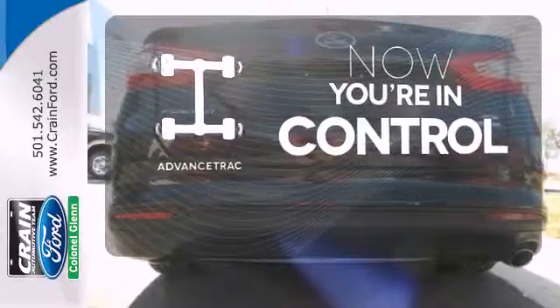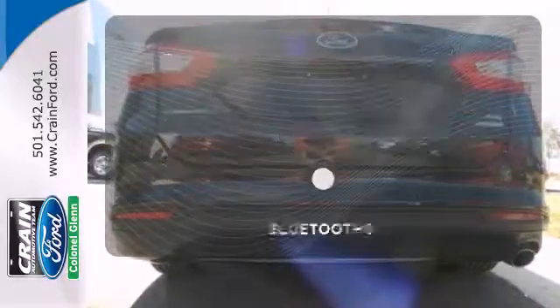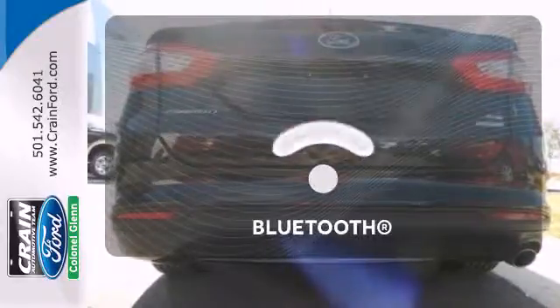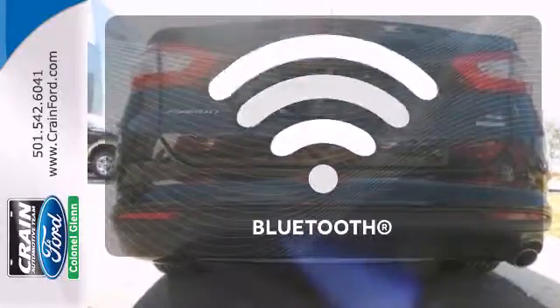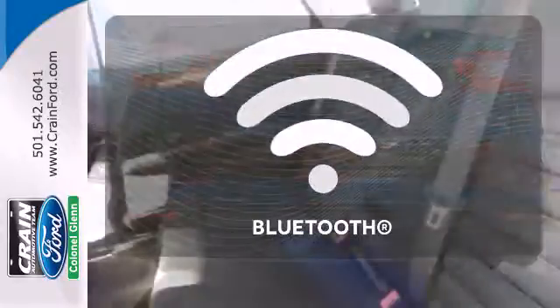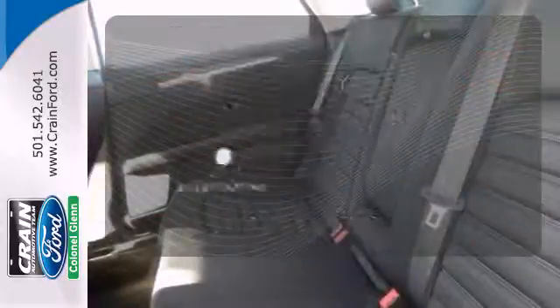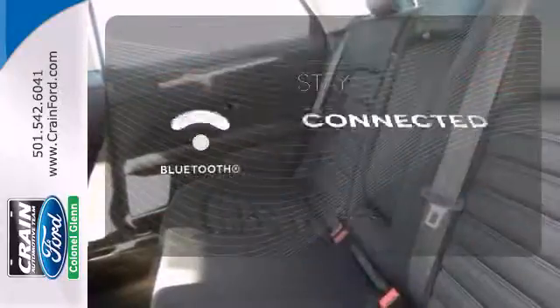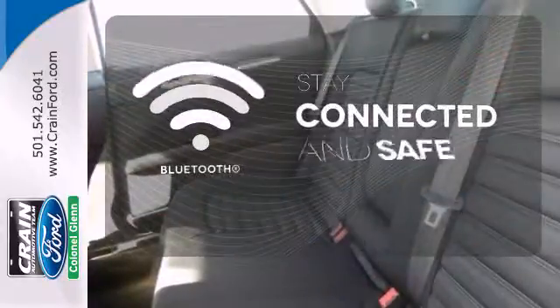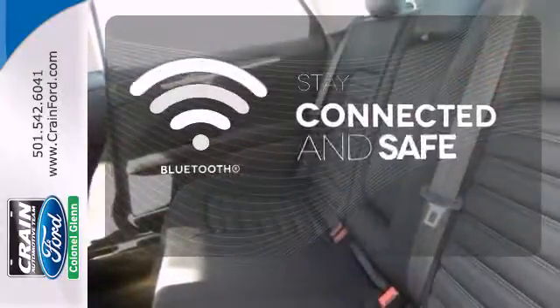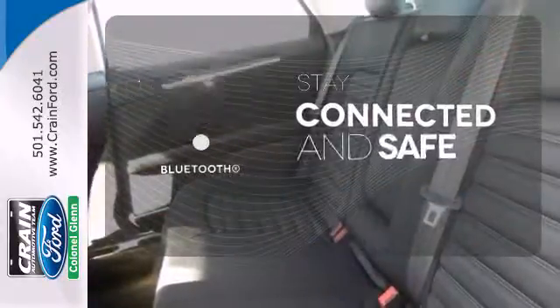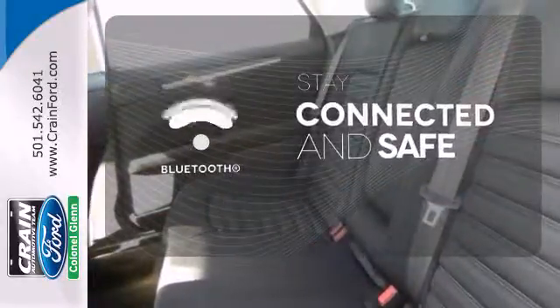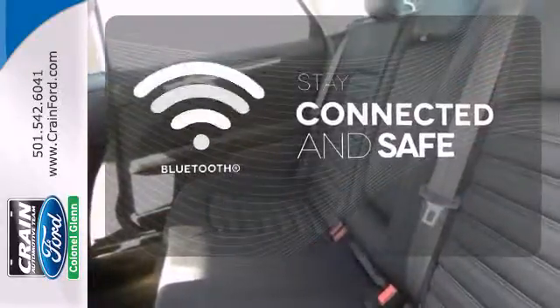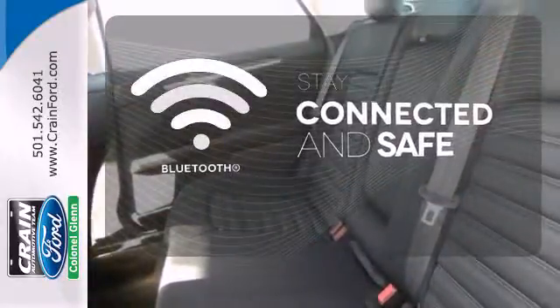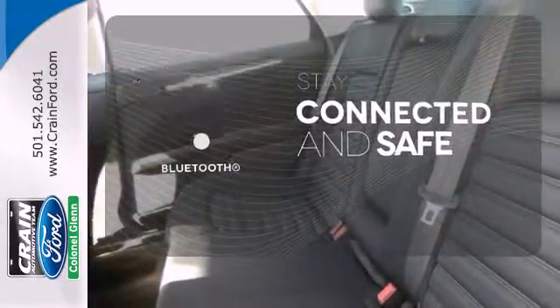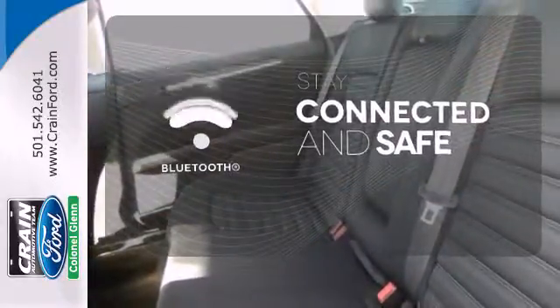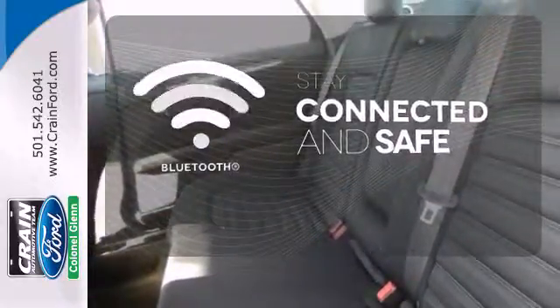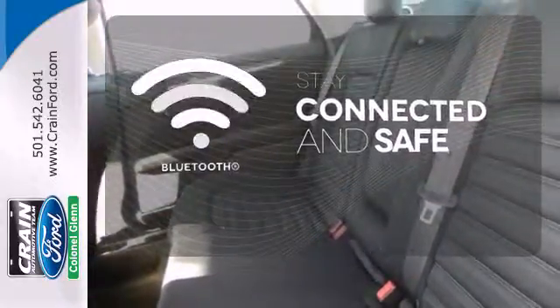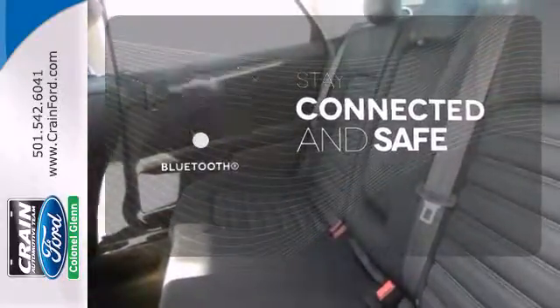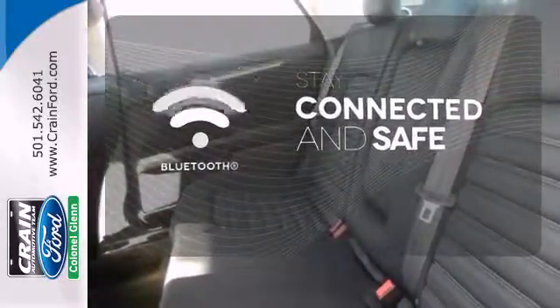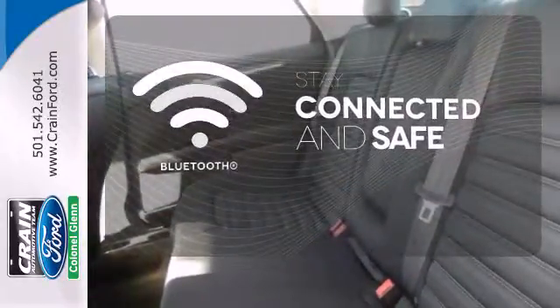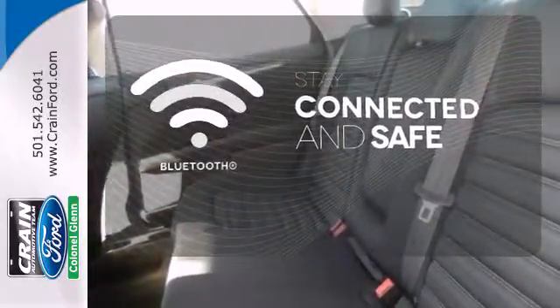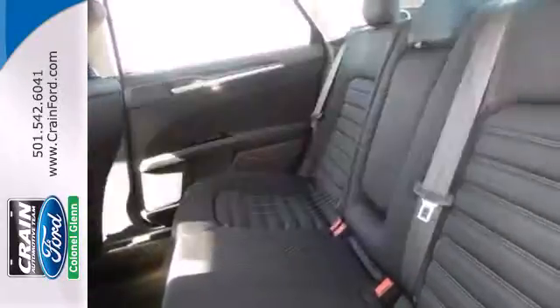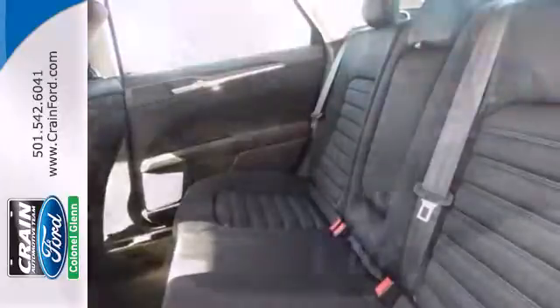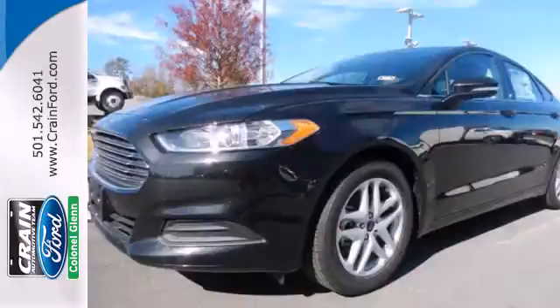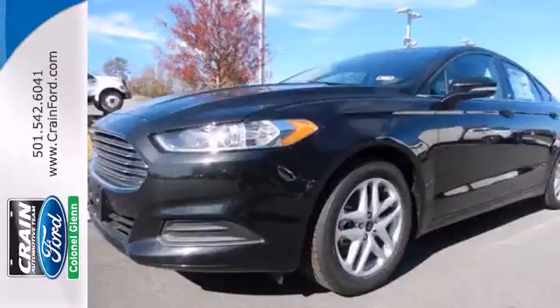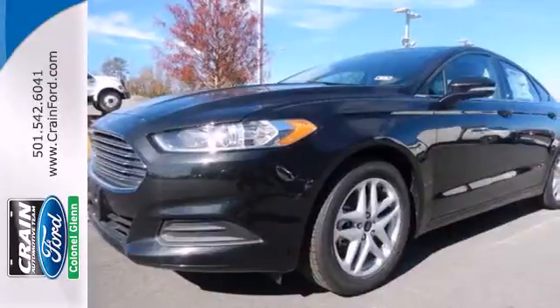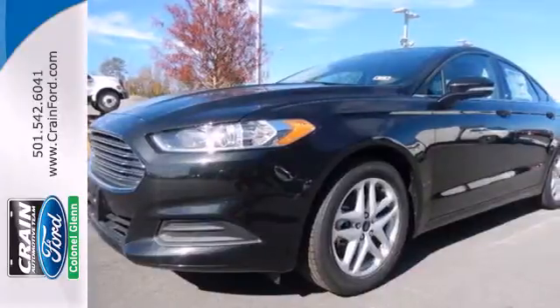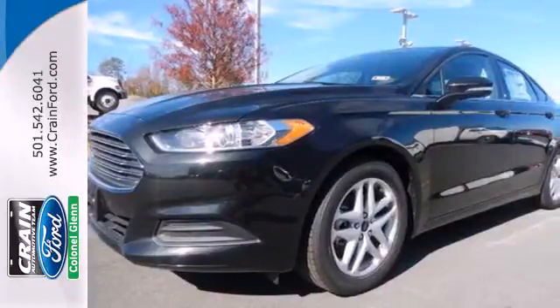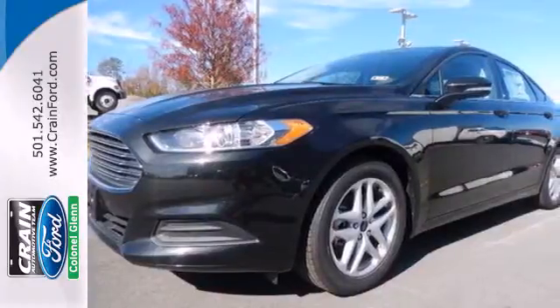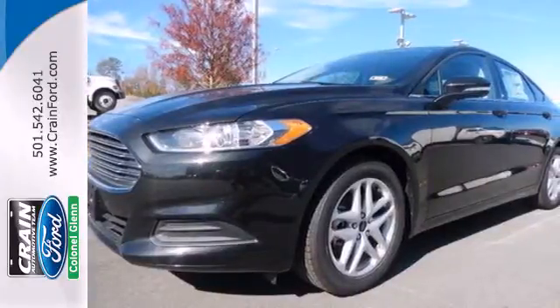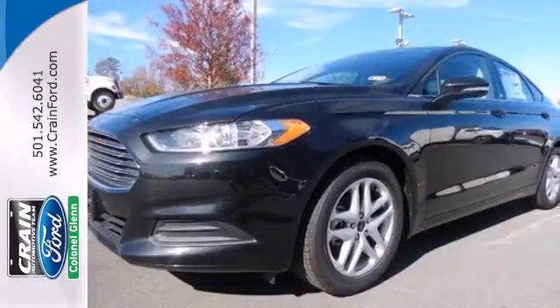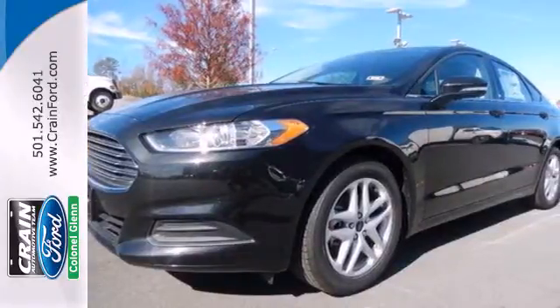Bluetooth wireless technology keeps you in command and in touch. You can't go wrong with this Fusion. Check it out today.